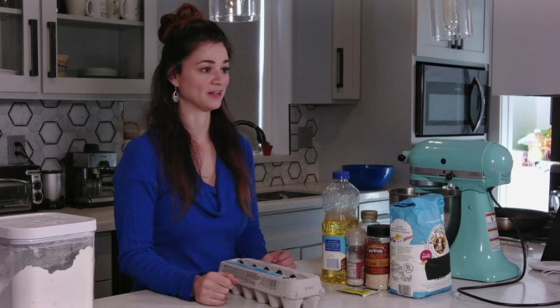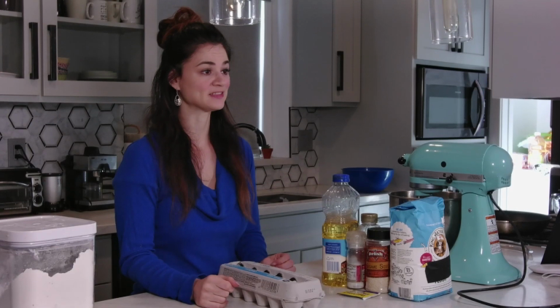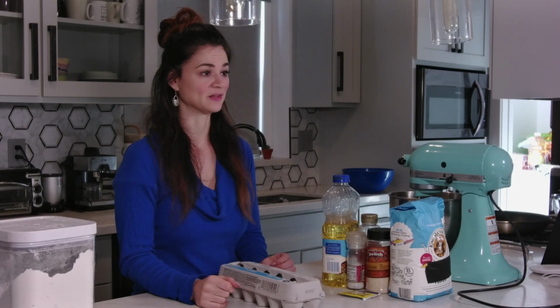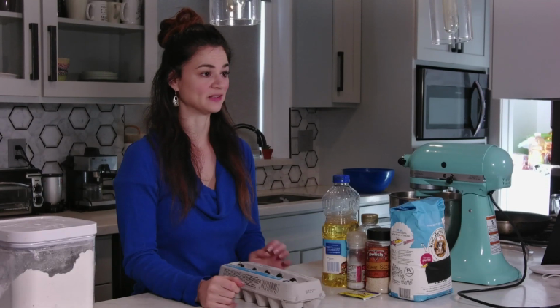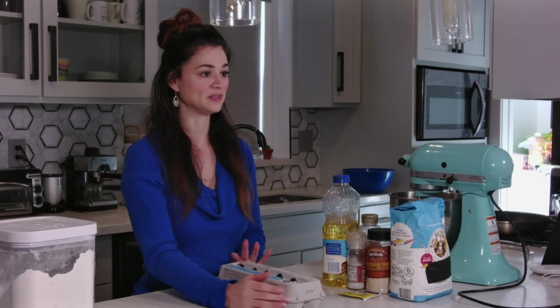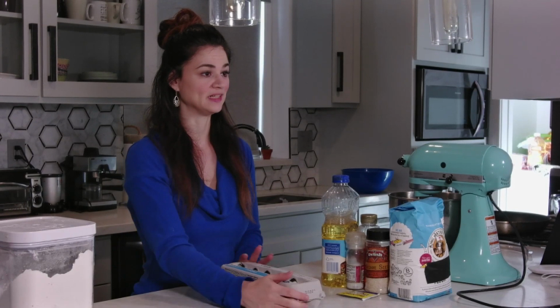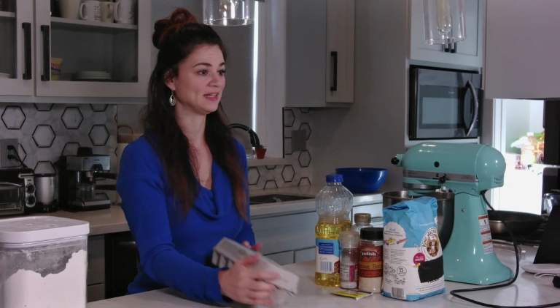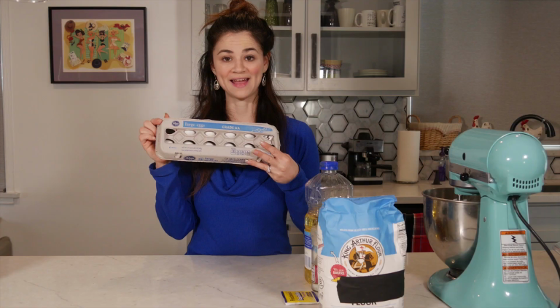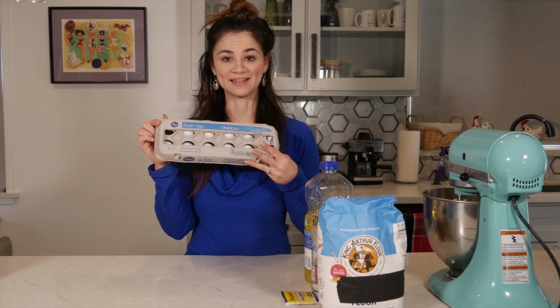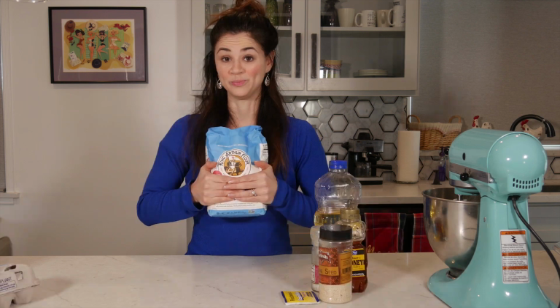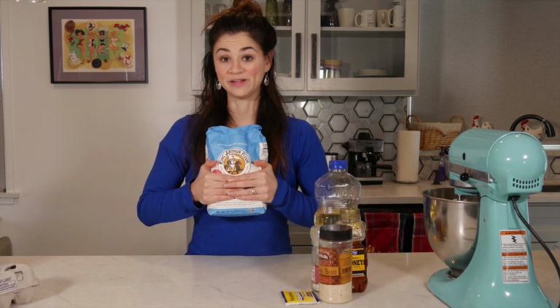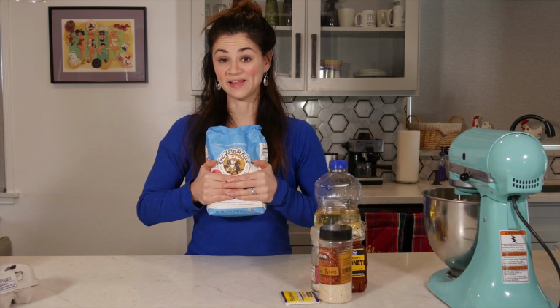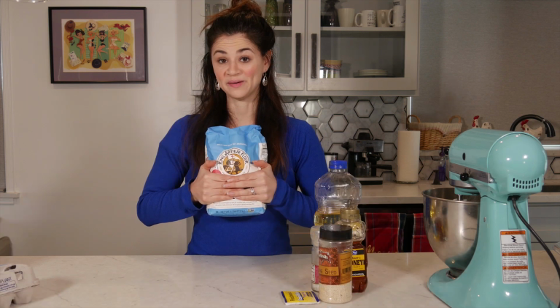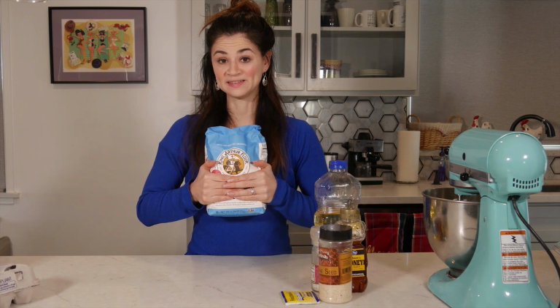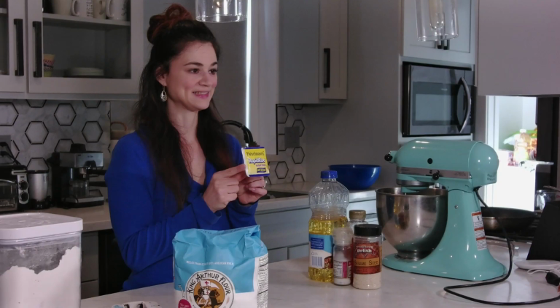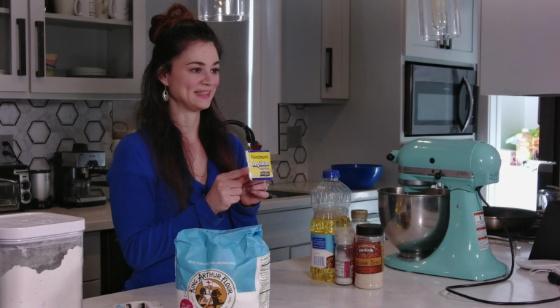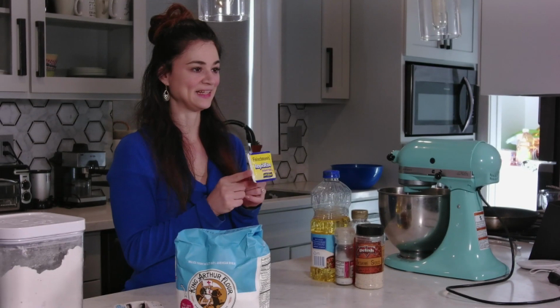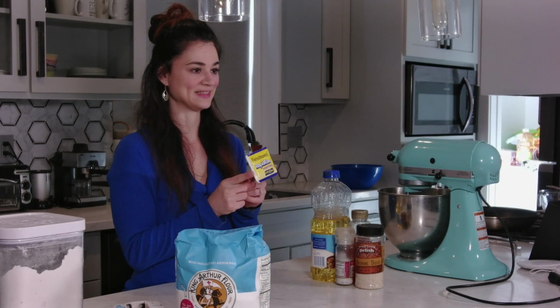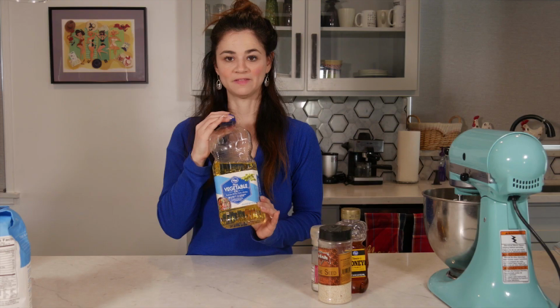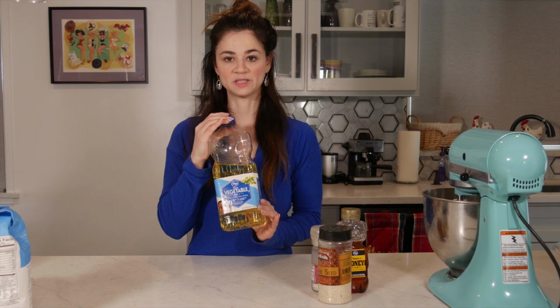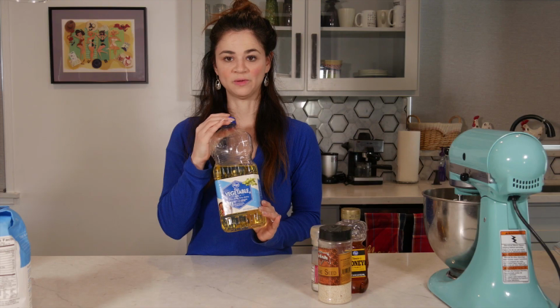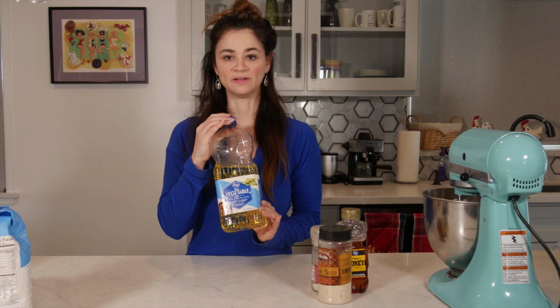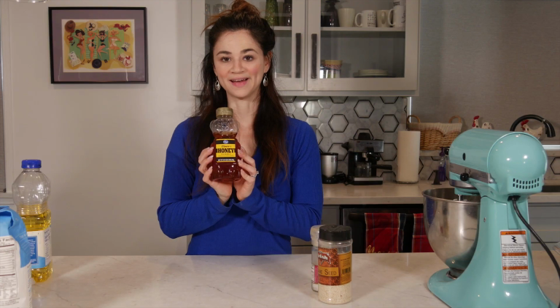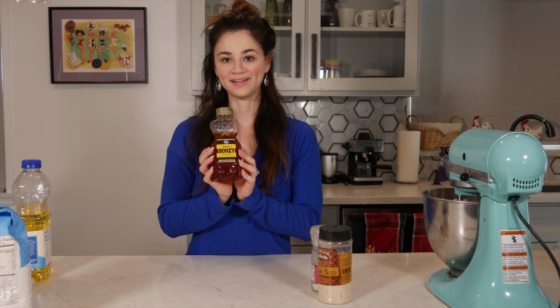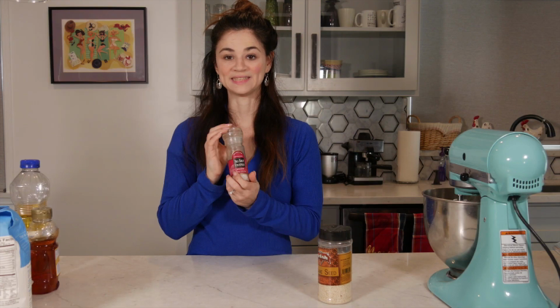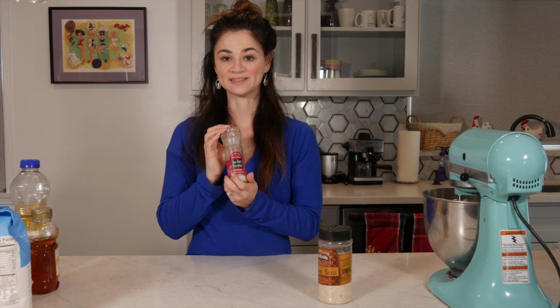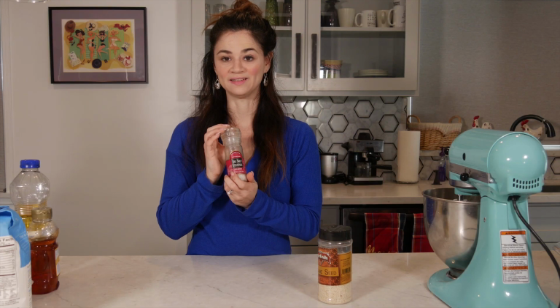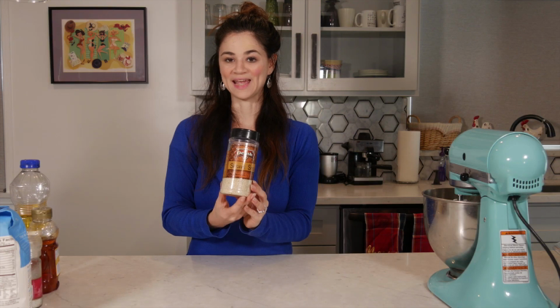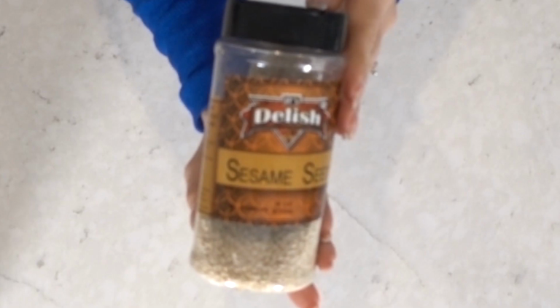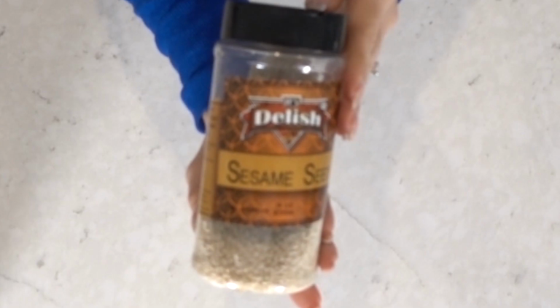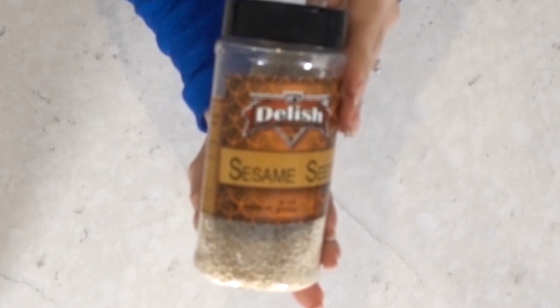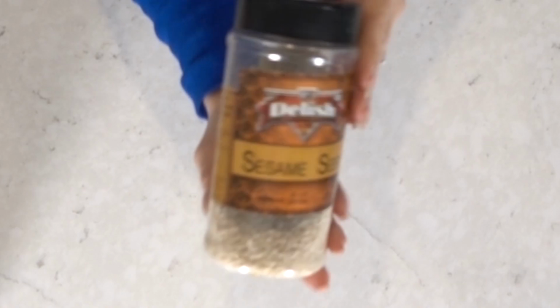For today's tutorial you need eggs, bread flour, instant yeast, vegetable oil, honey, sea salt, and sesame seeds.